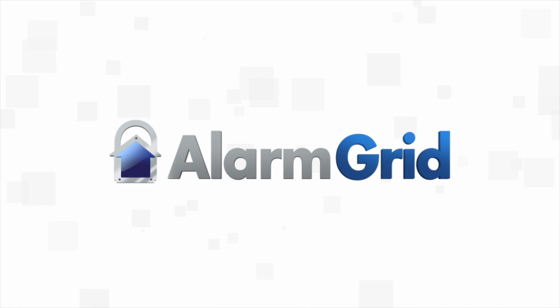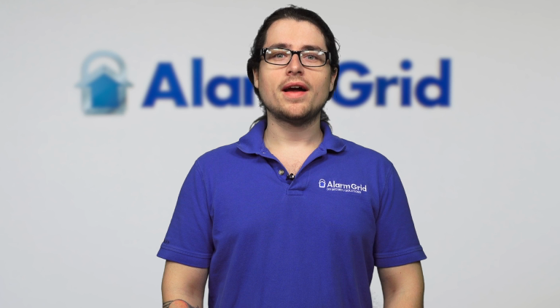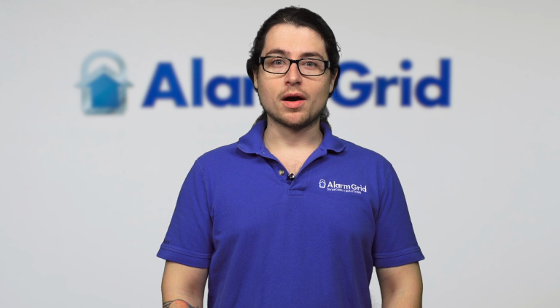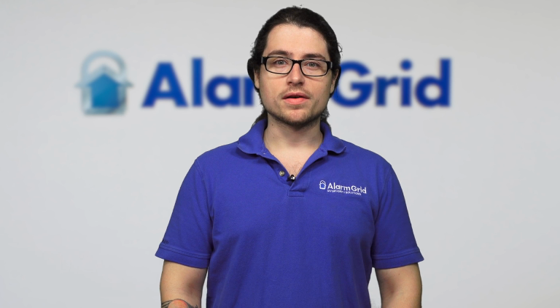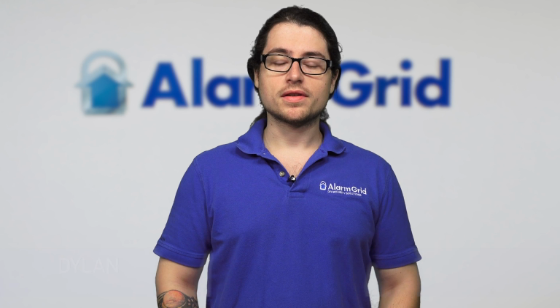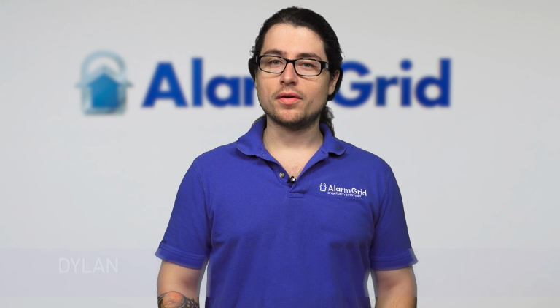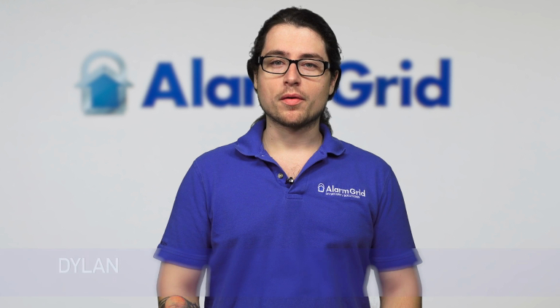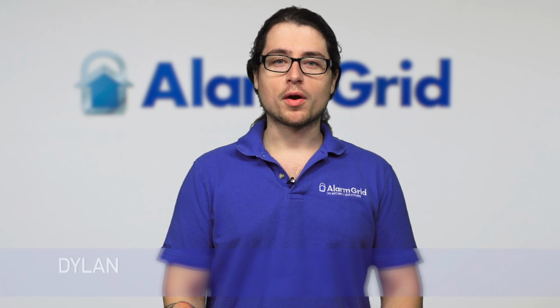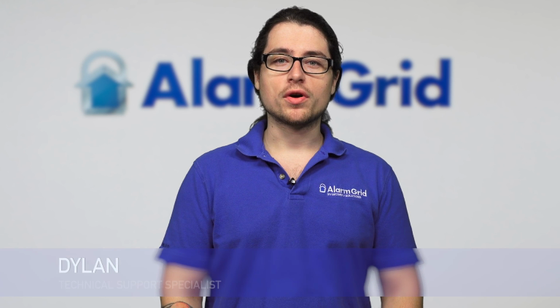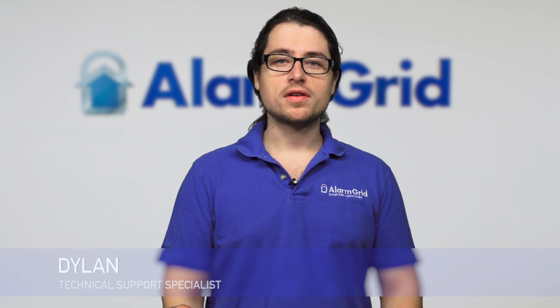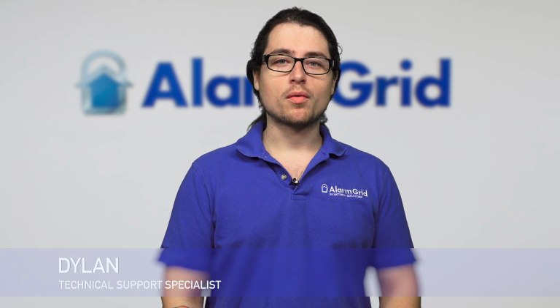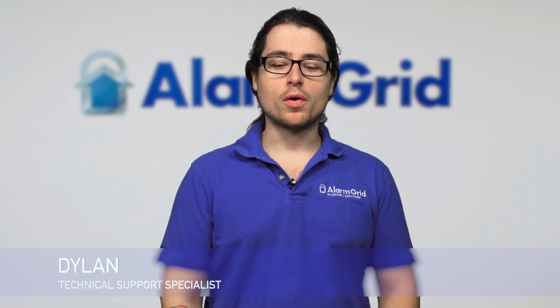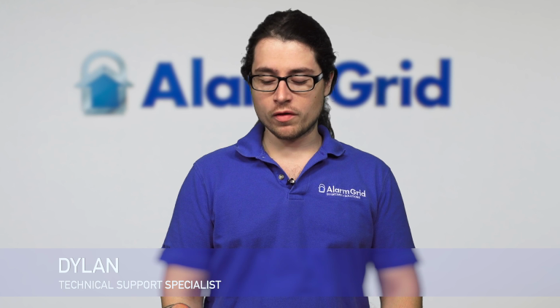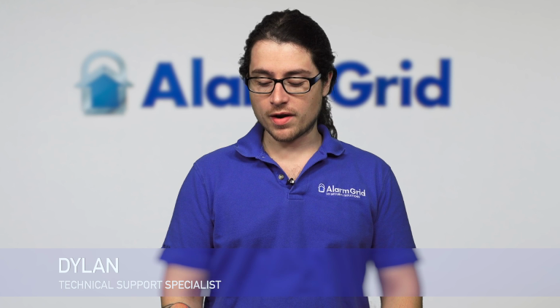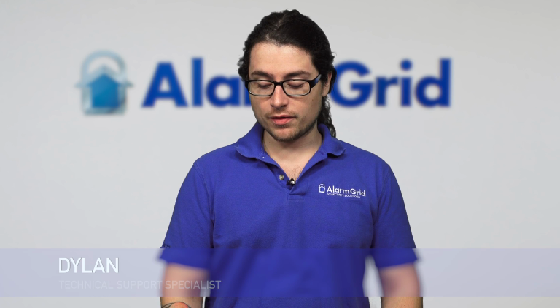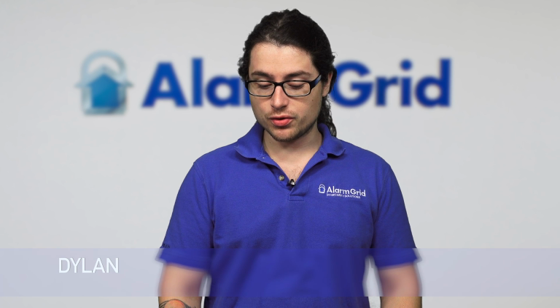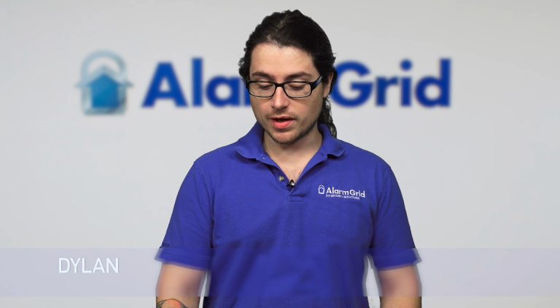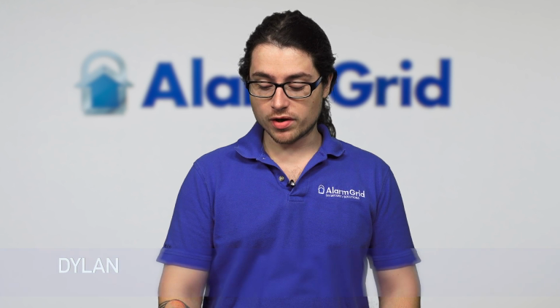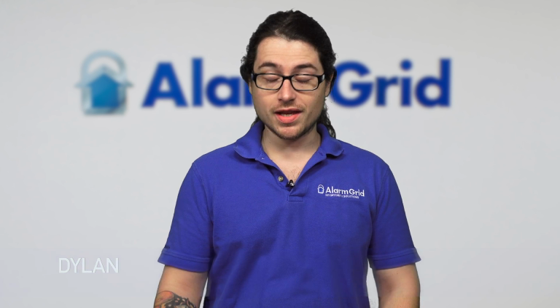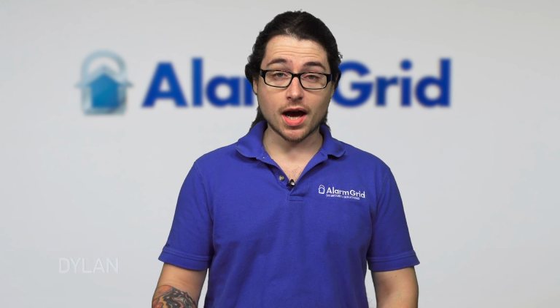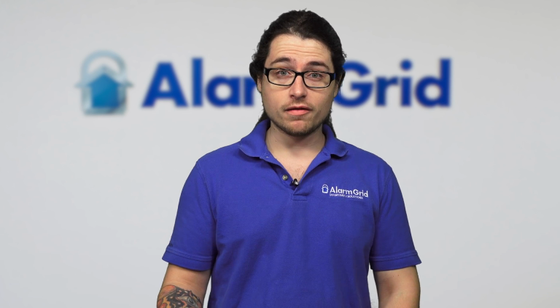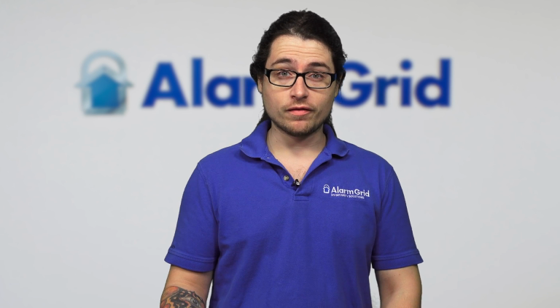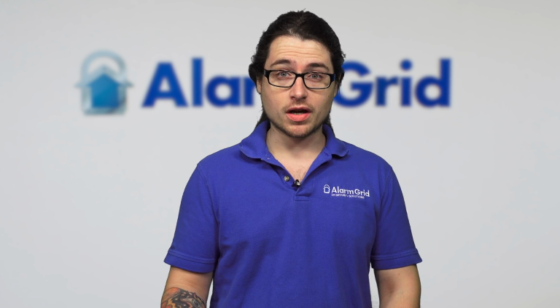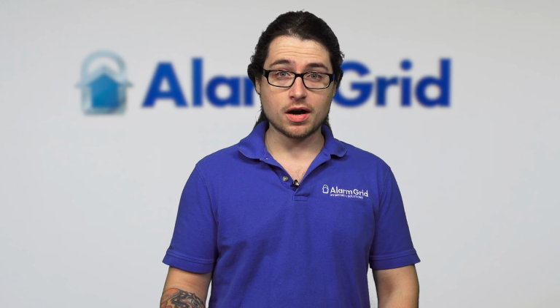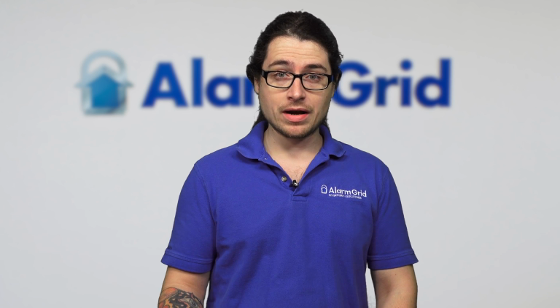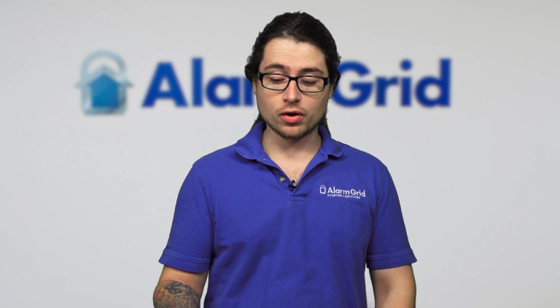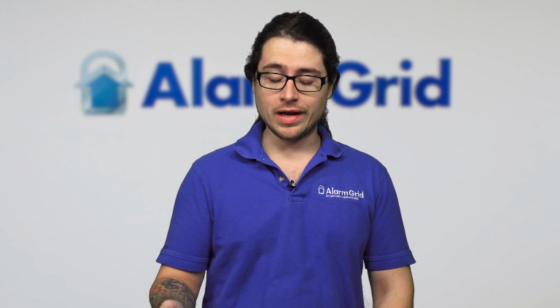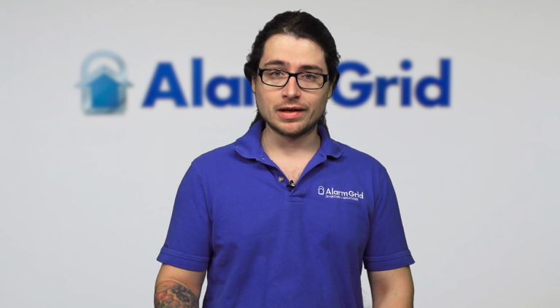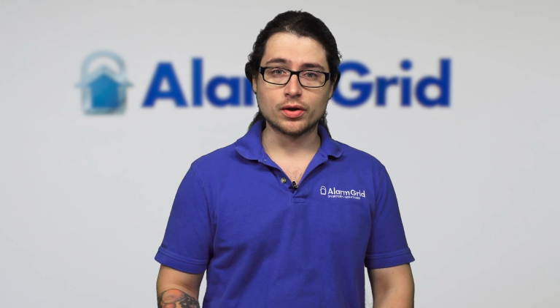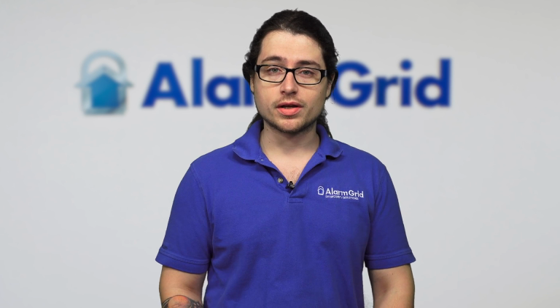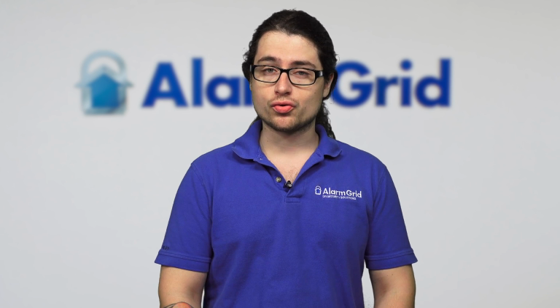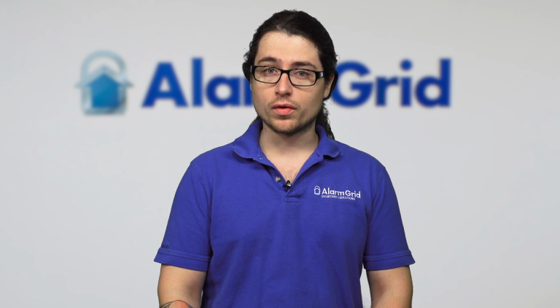Hey DIYers, Dylan here with Alarm Grid. Today we're going over how to get rid of the 950 com error on a Lyric controller.